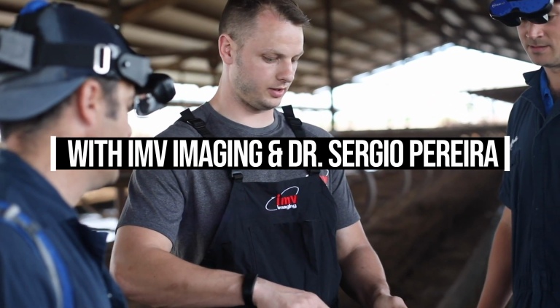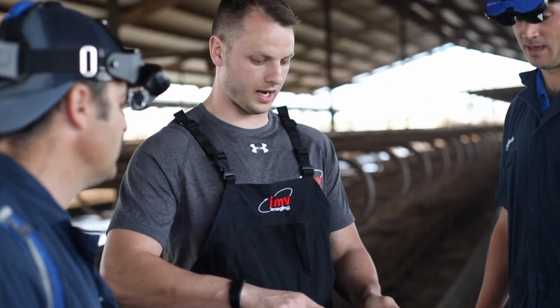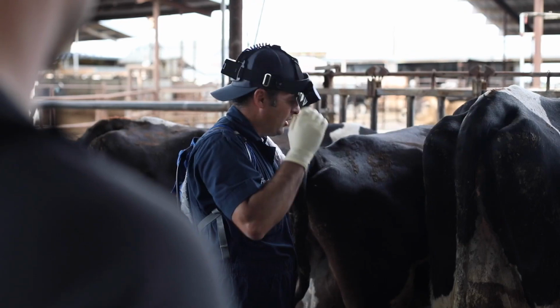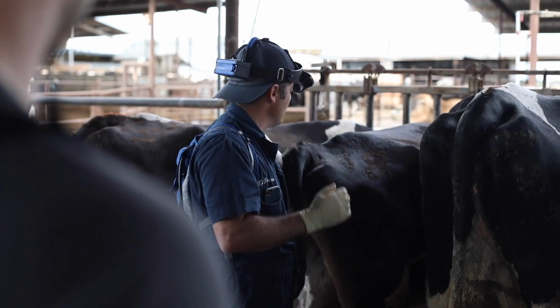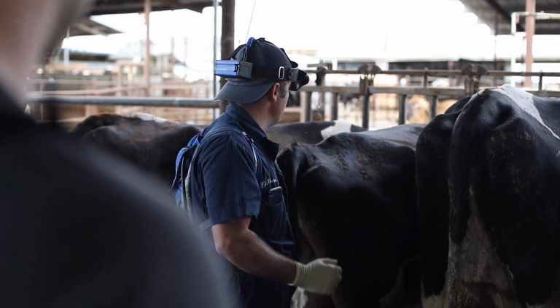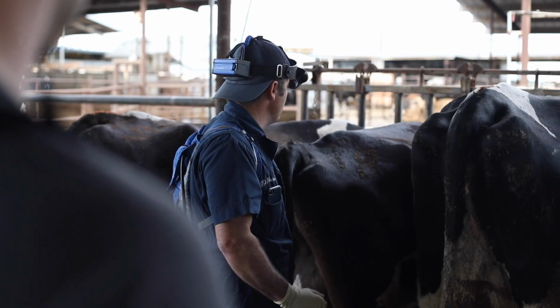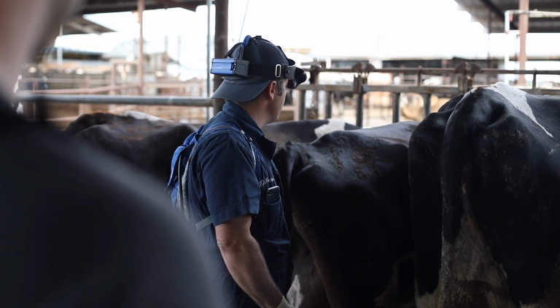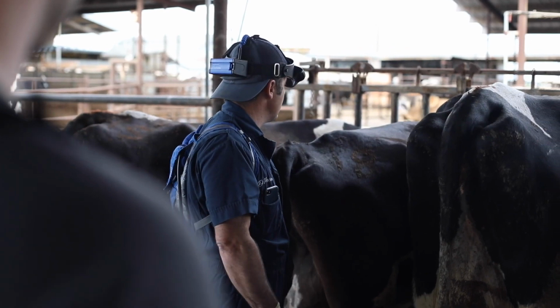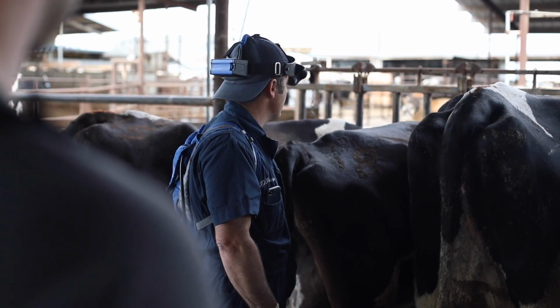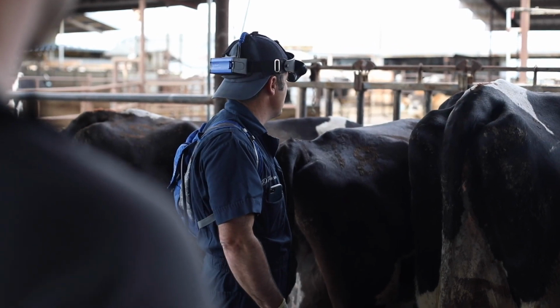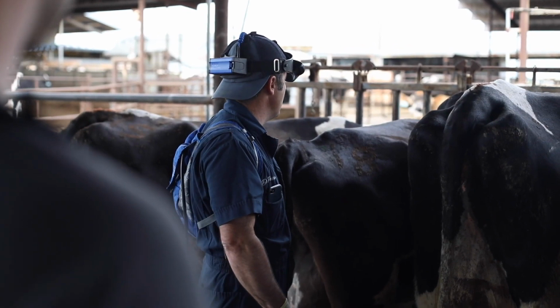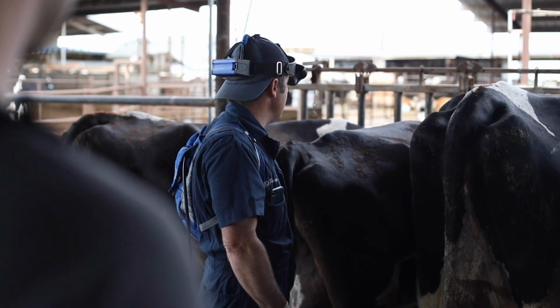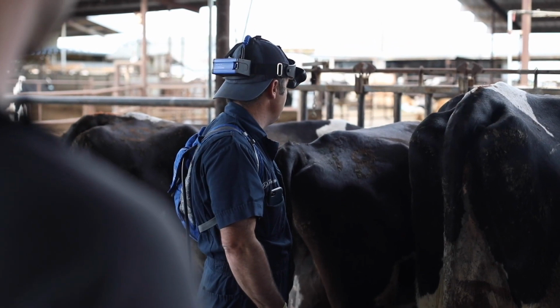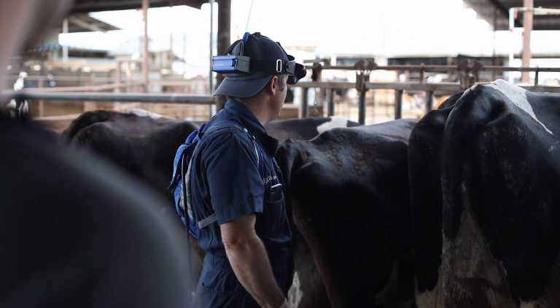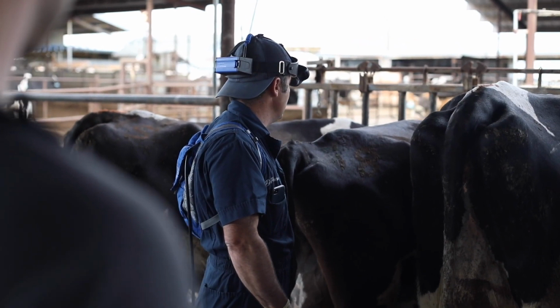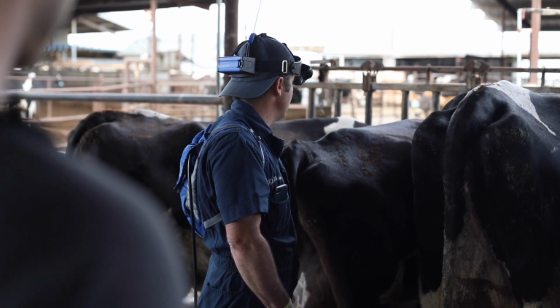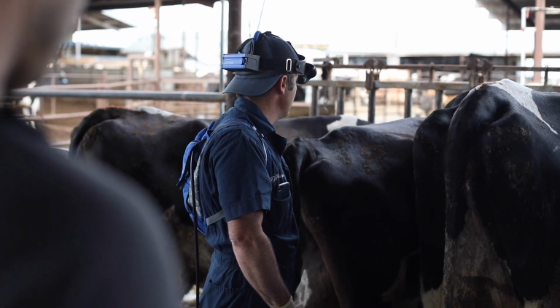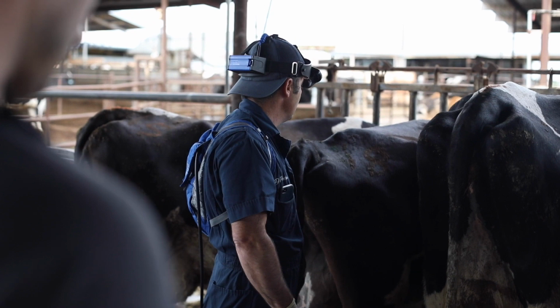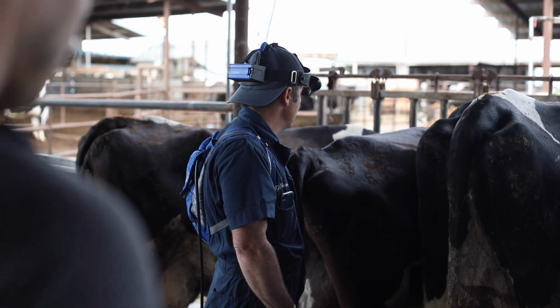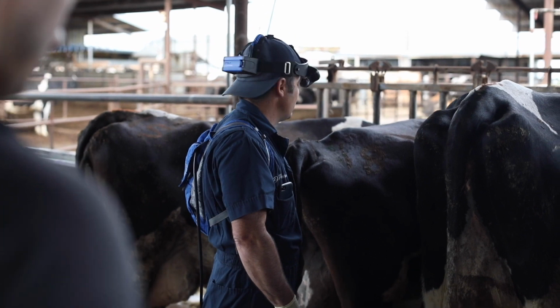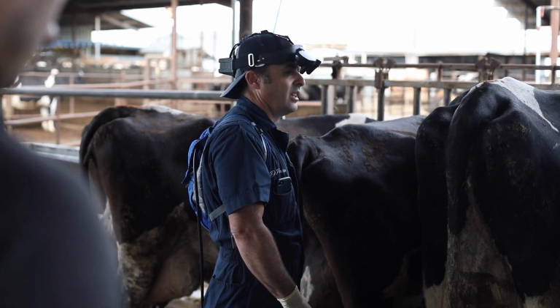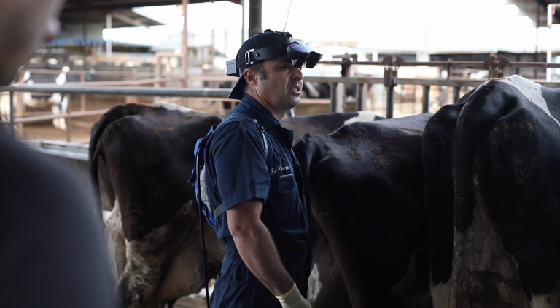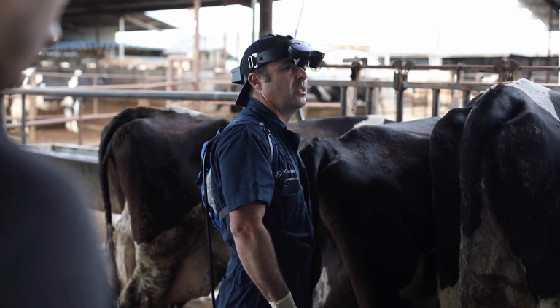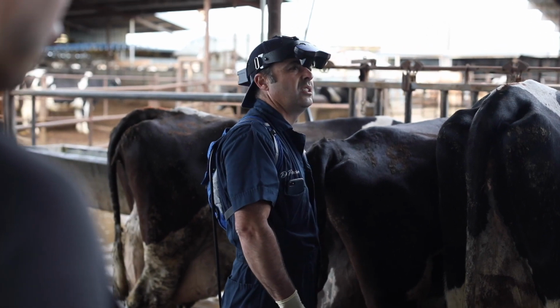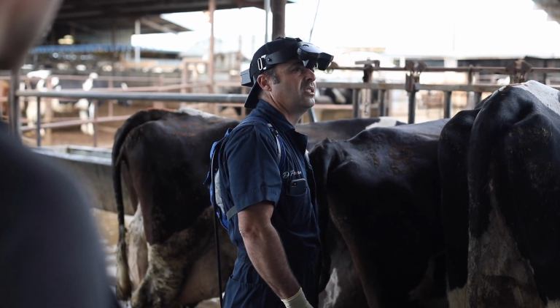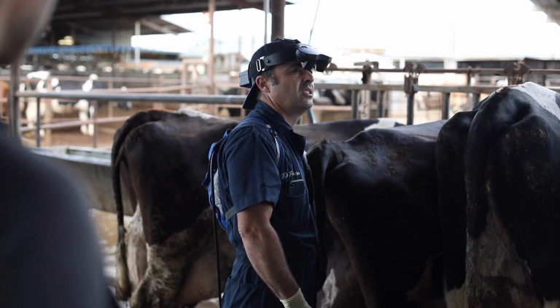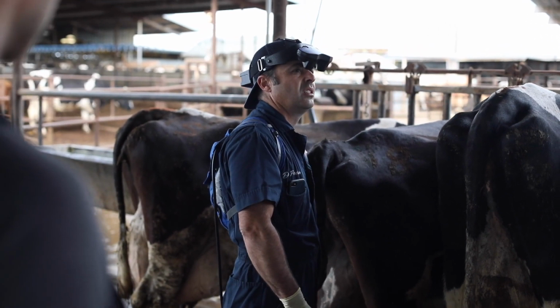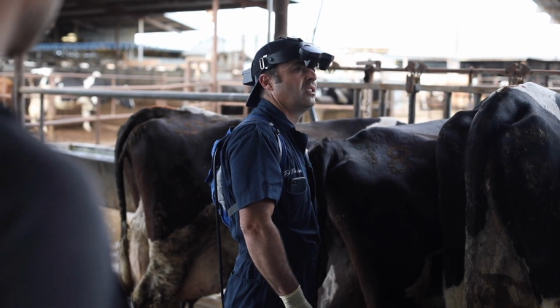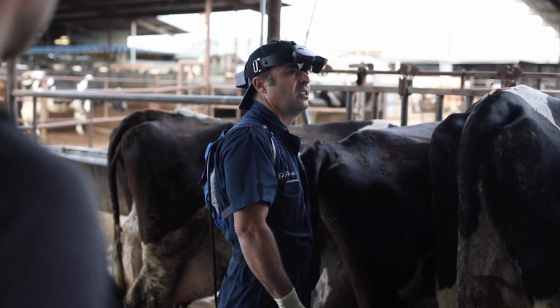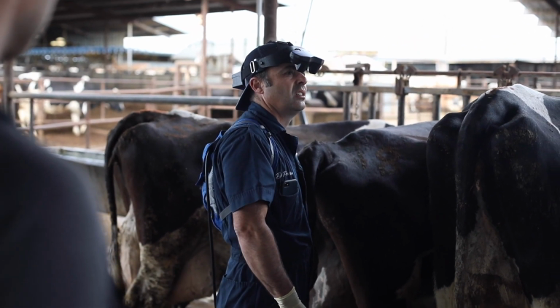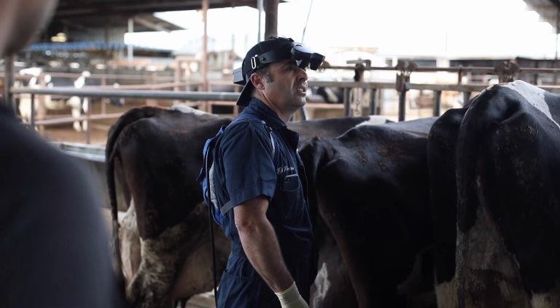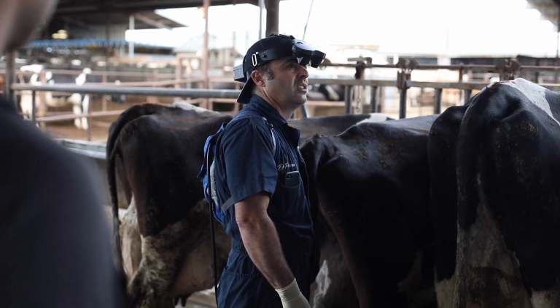I use my EasyScan to ultrasound cattle for pregnancy checks for our regular checks.